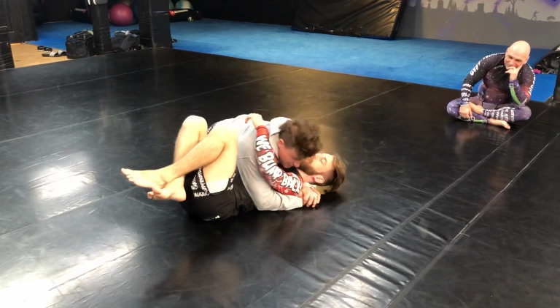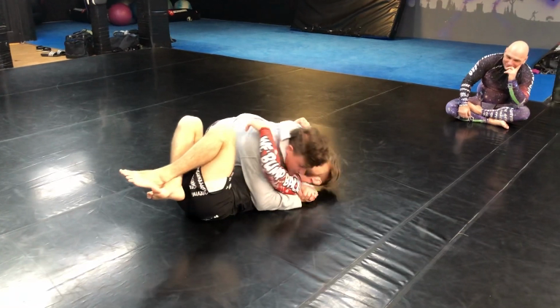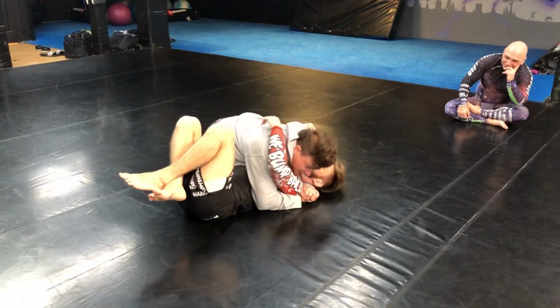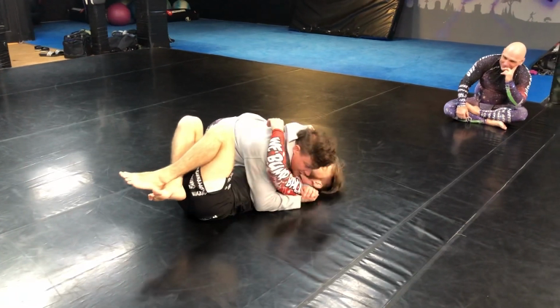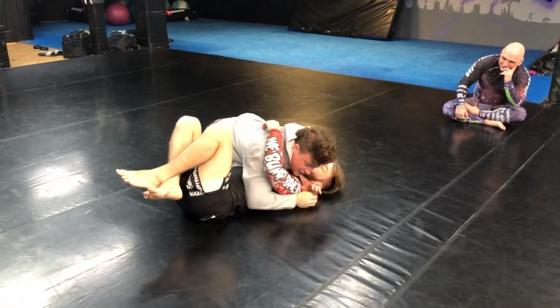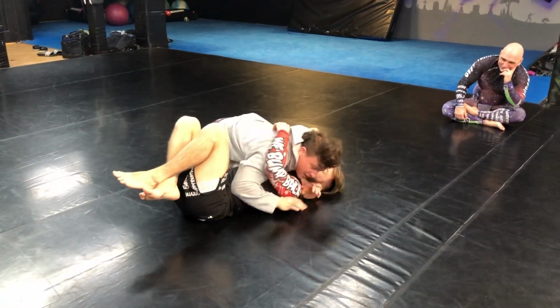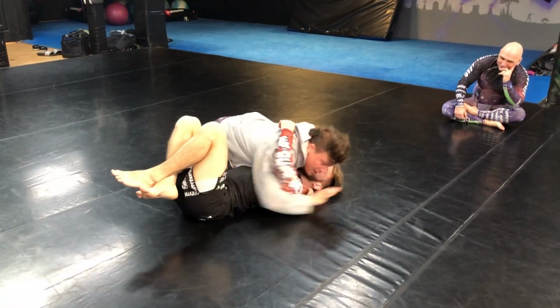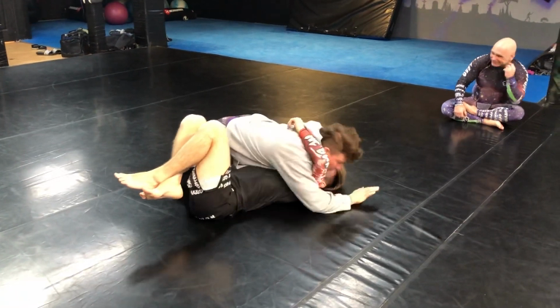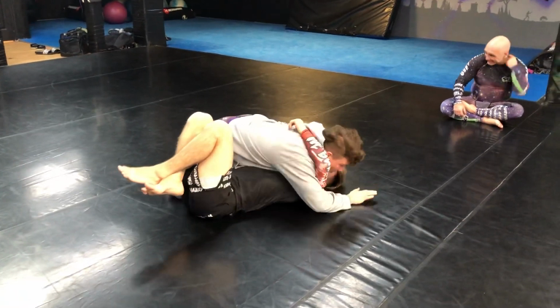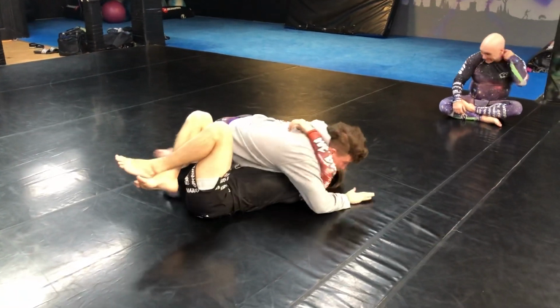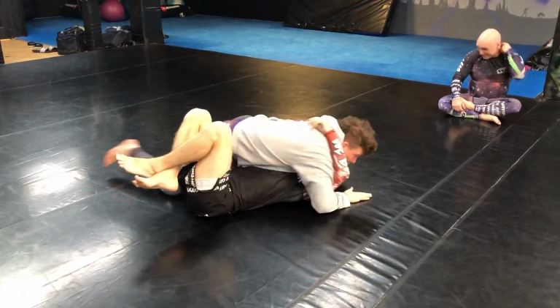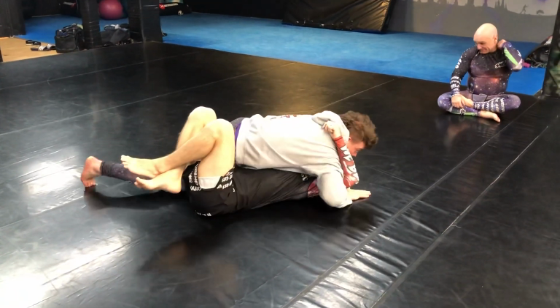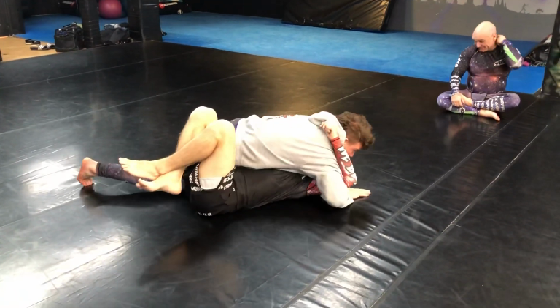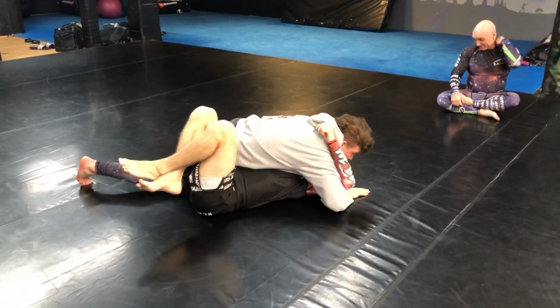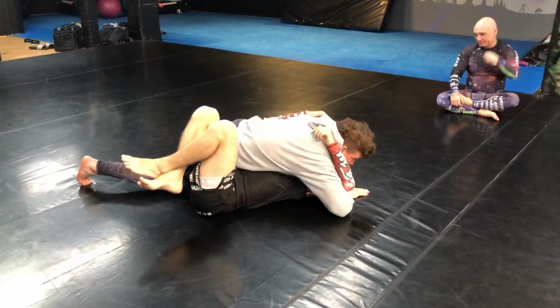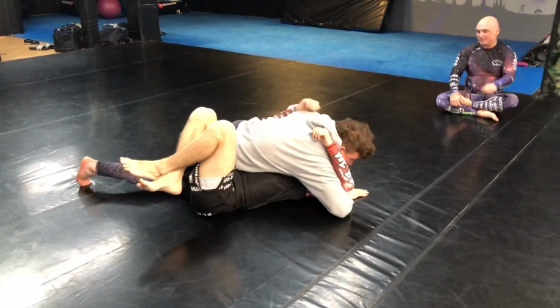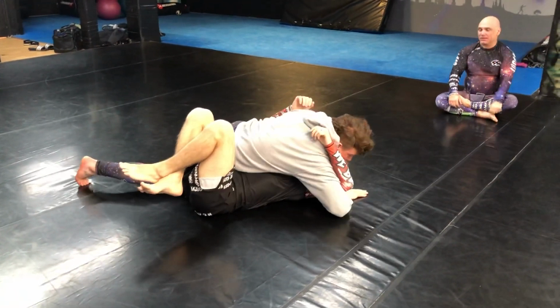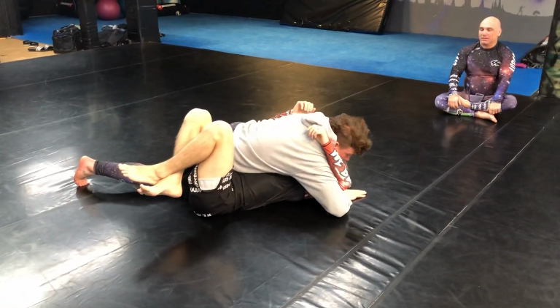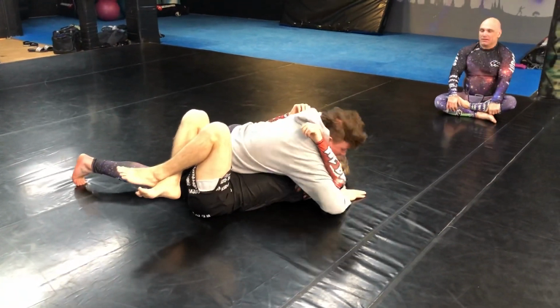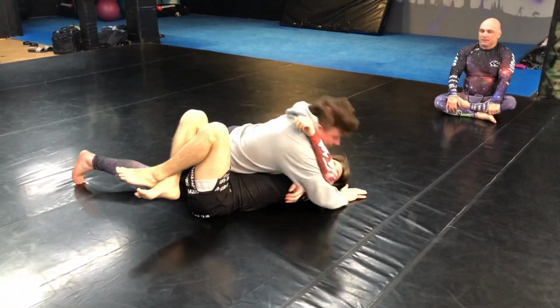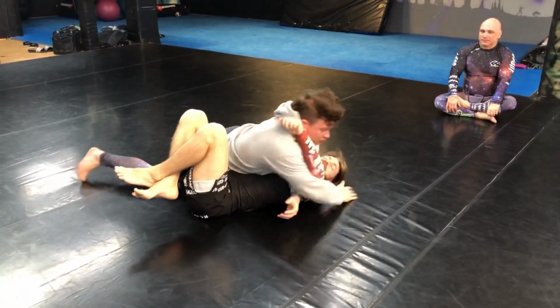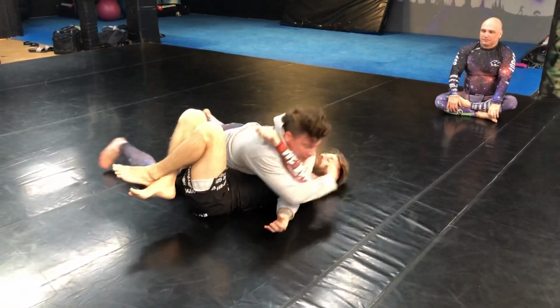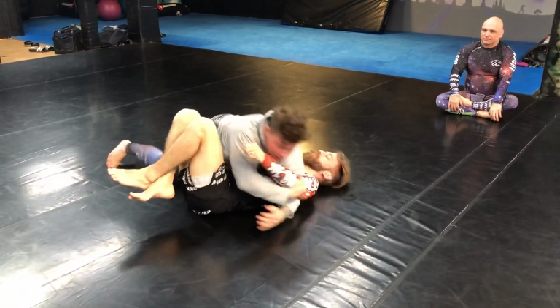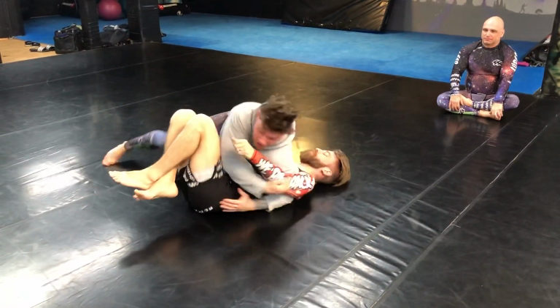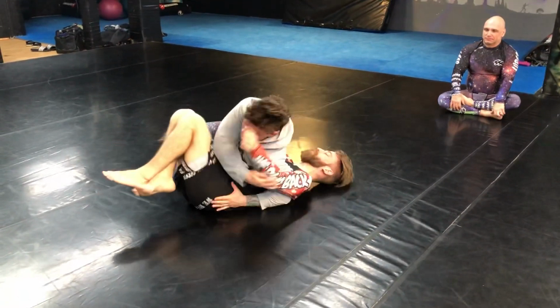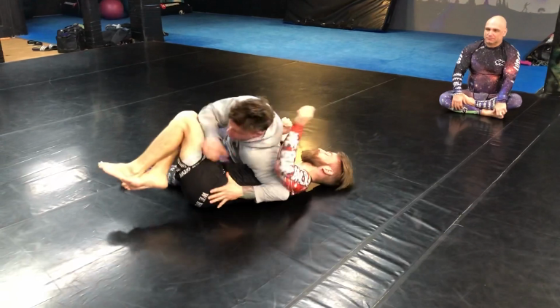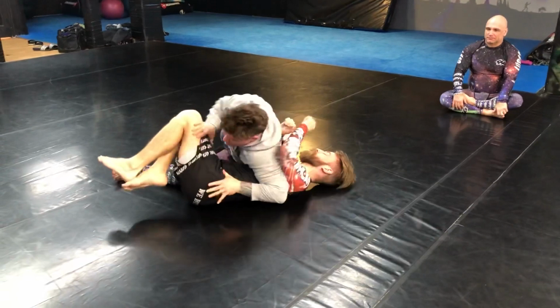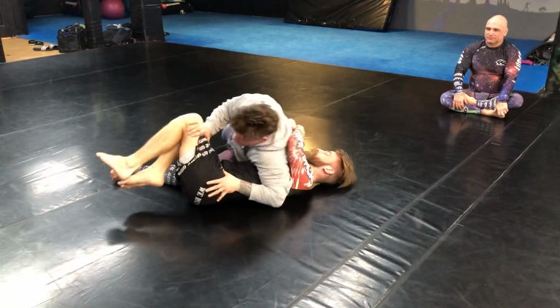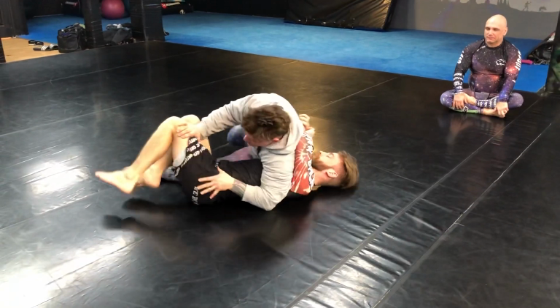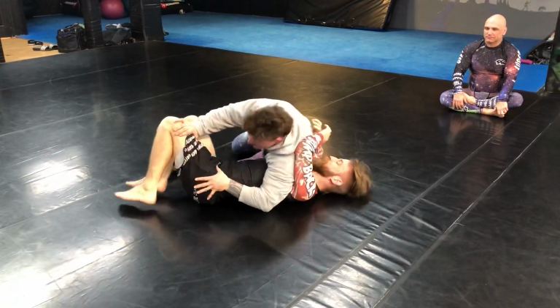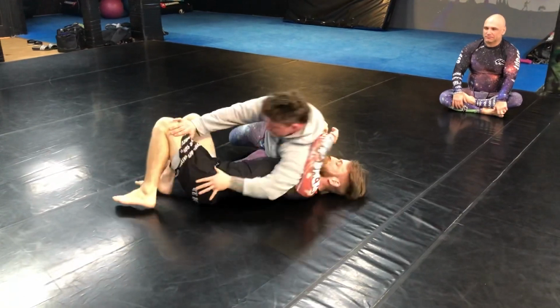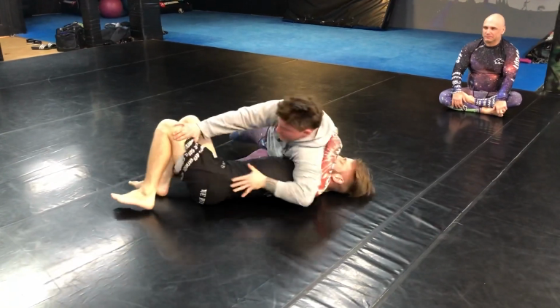We're starting here. I'm opening up, making sure I have room, driving the elbow through, switching to here.